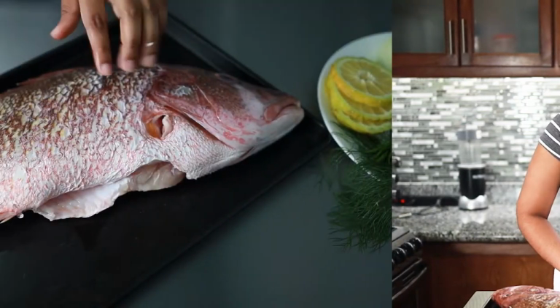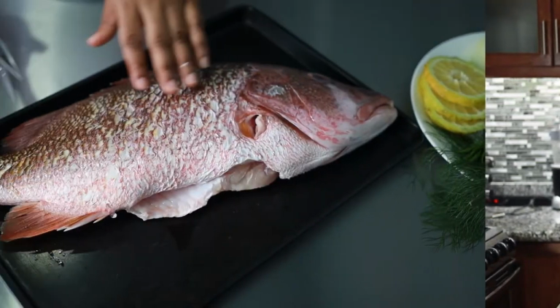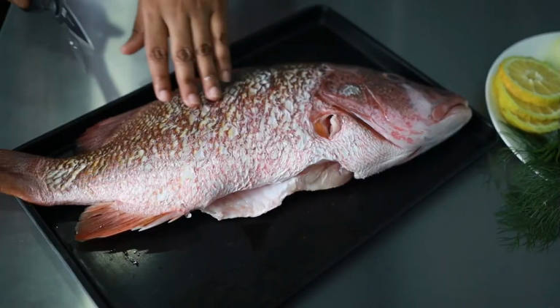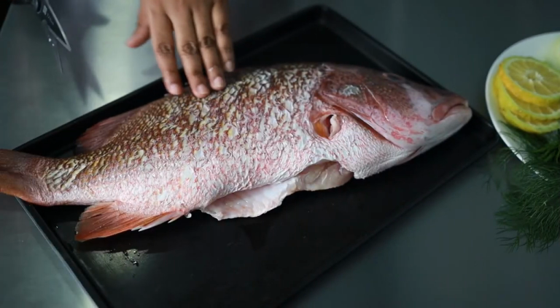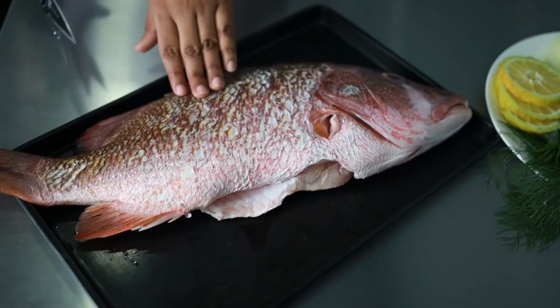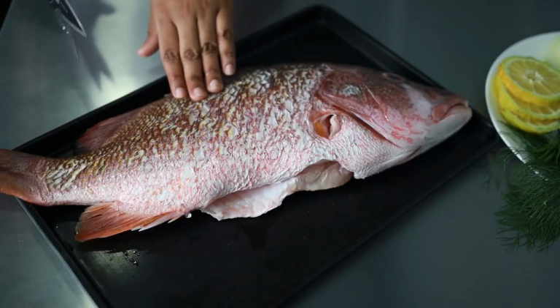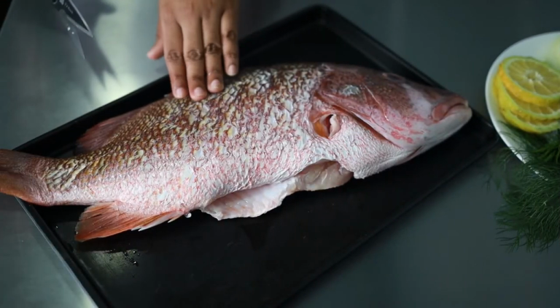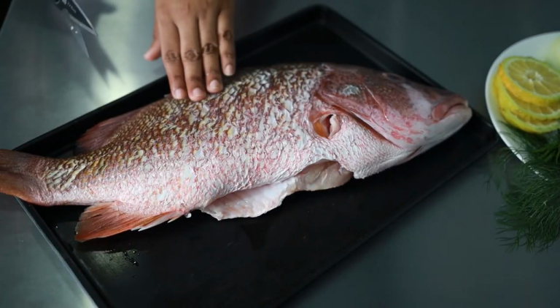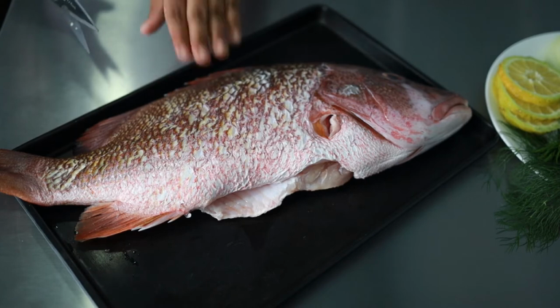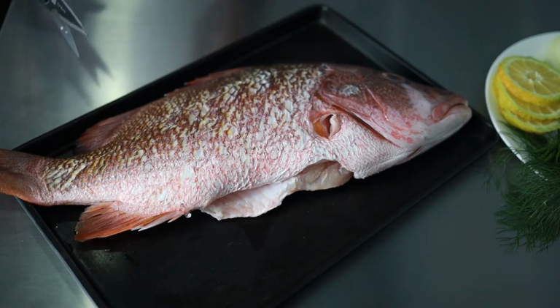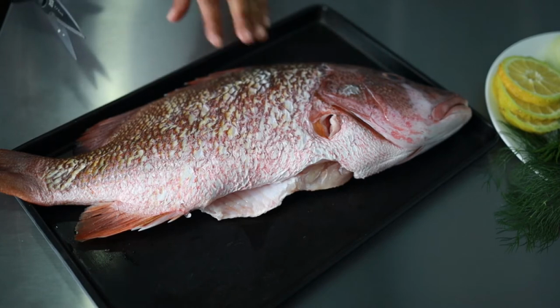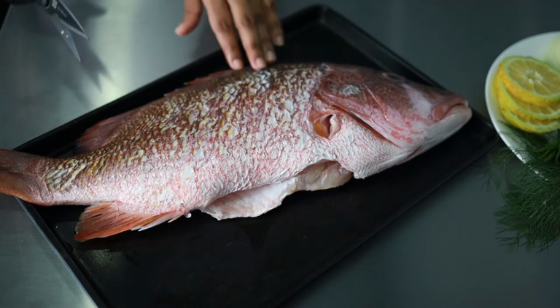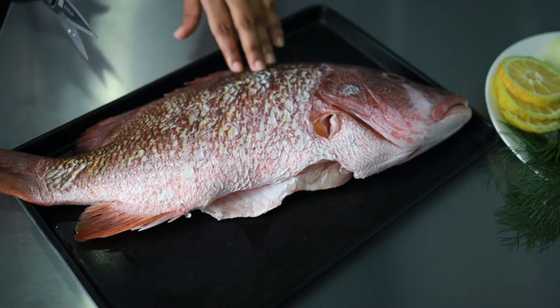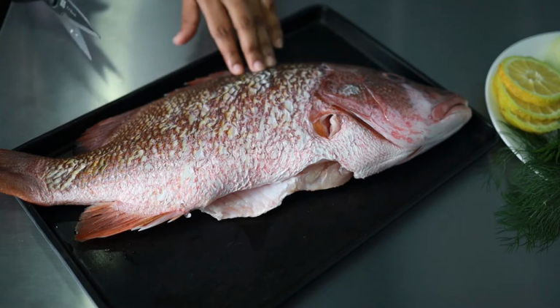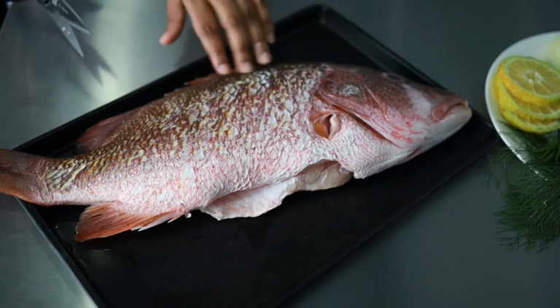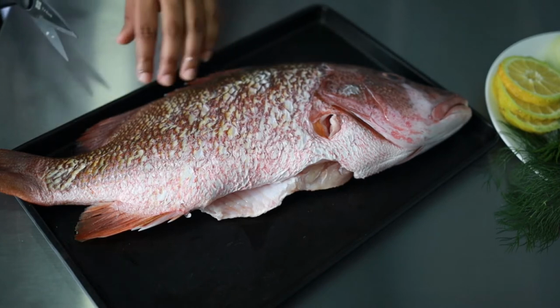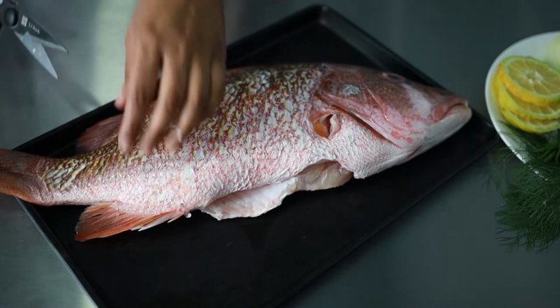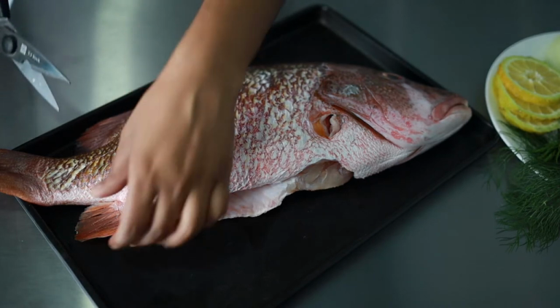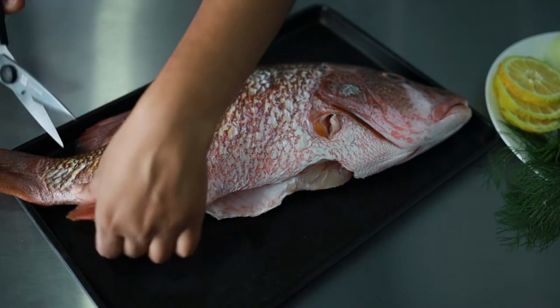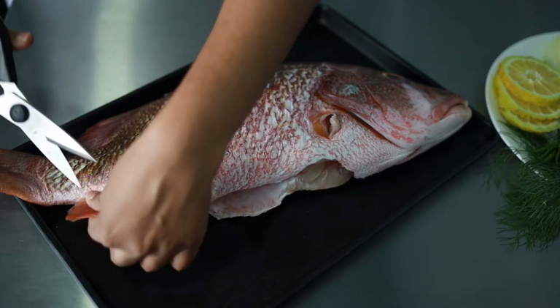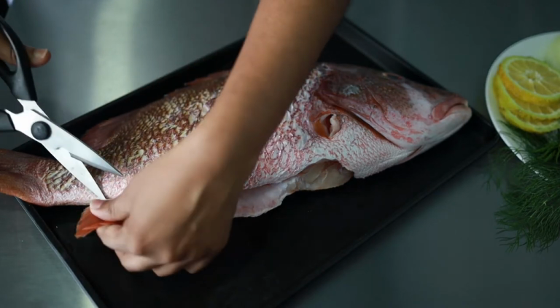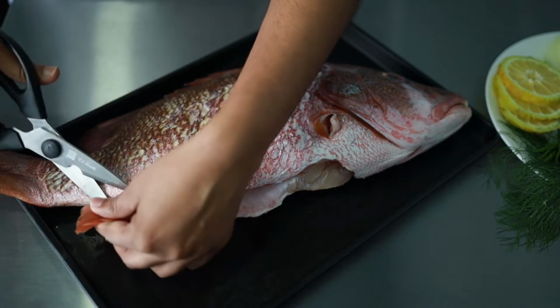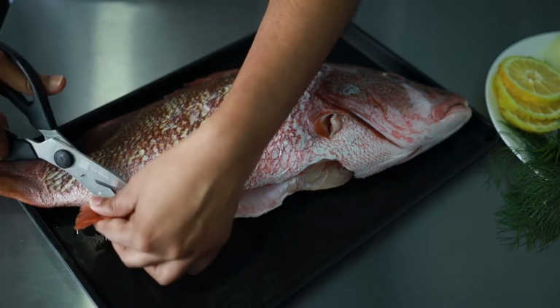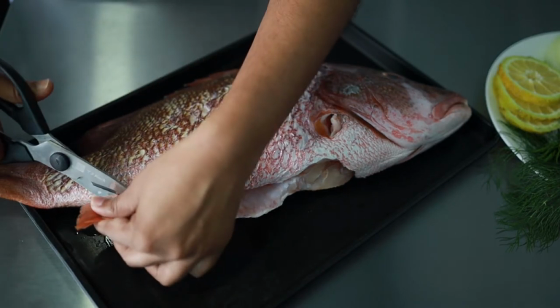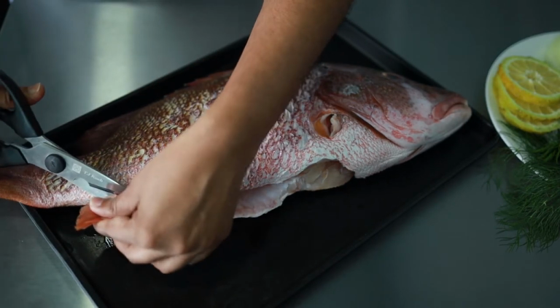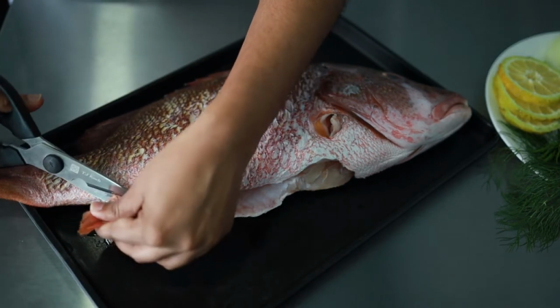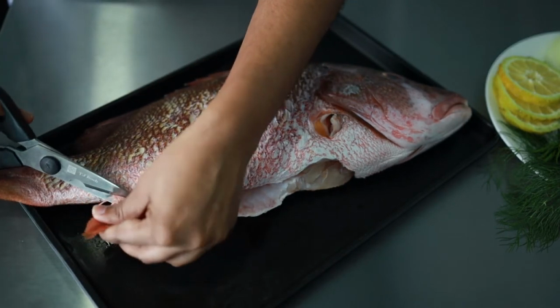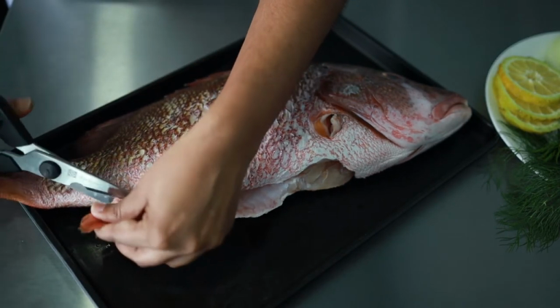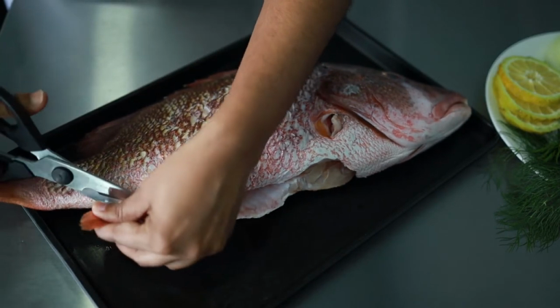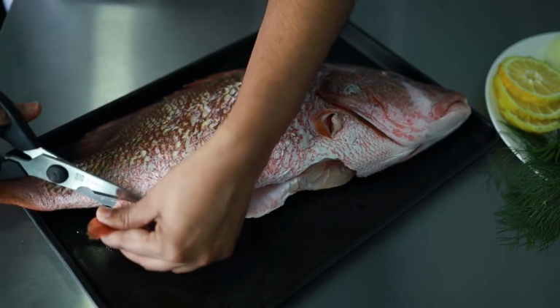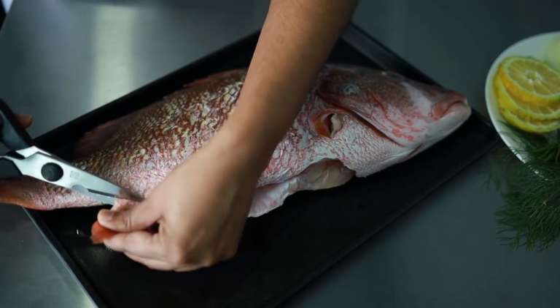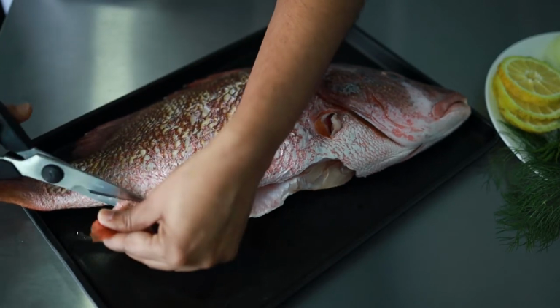So the scales of the red snapper have been removed already, so I'm just going to cut out the fins.